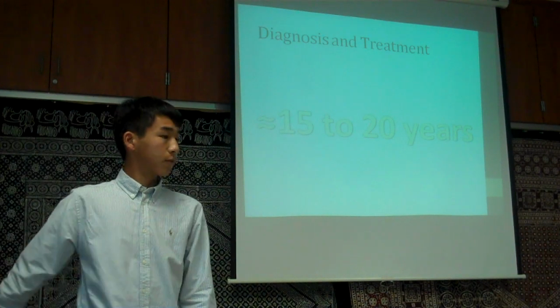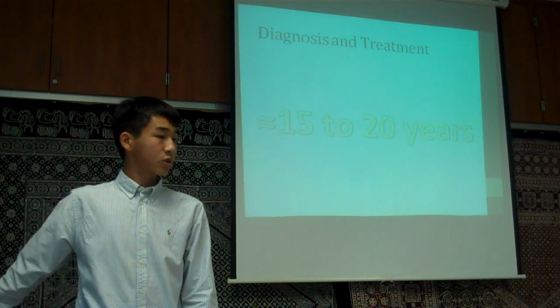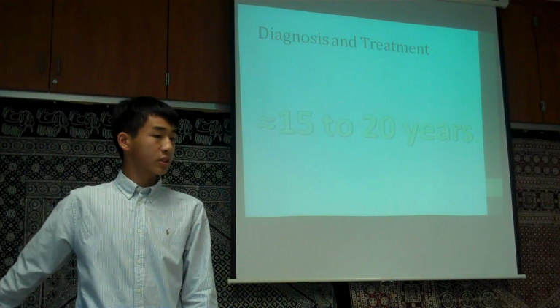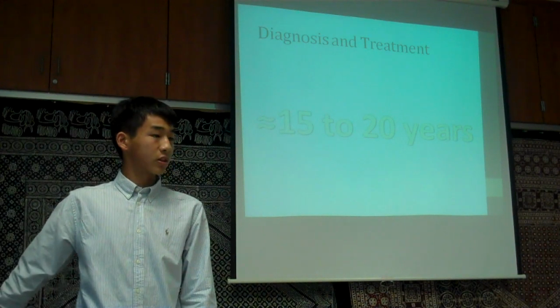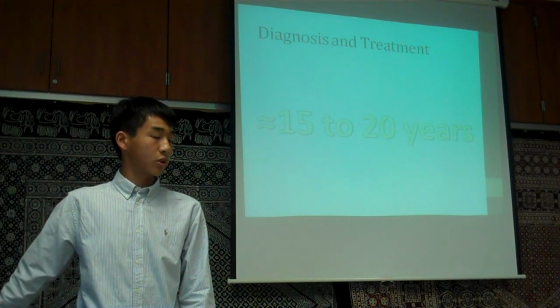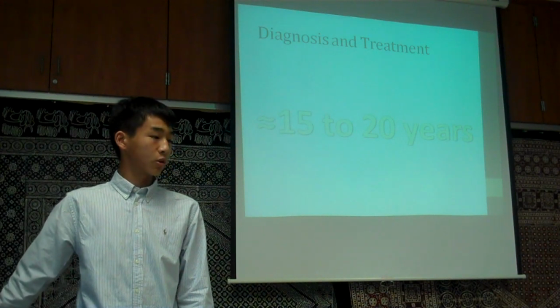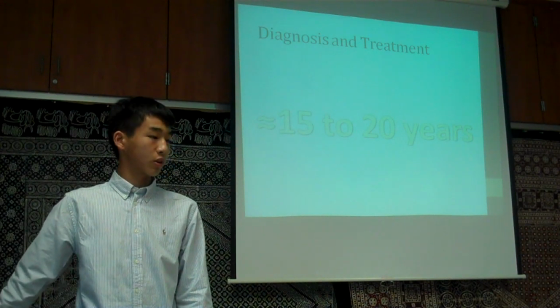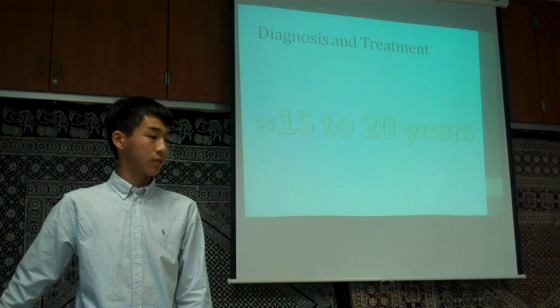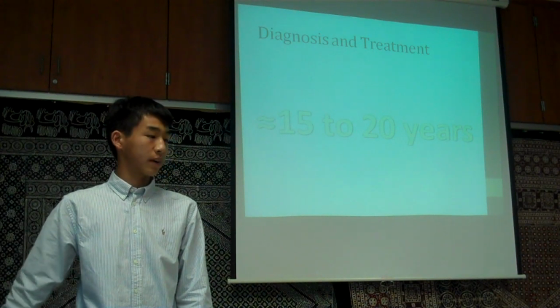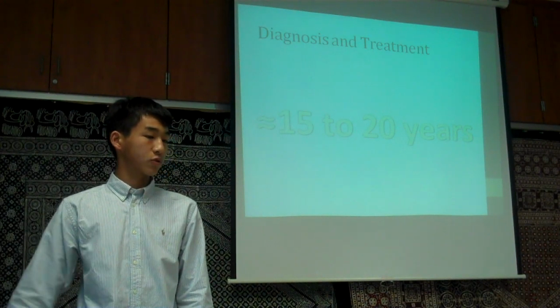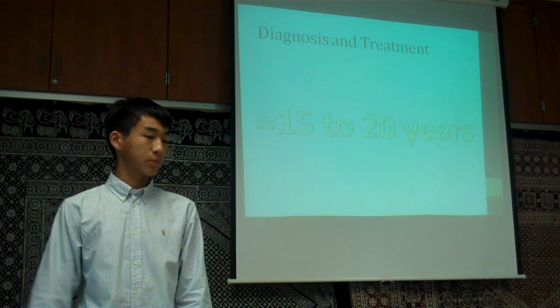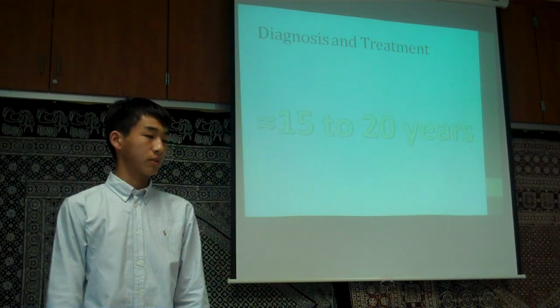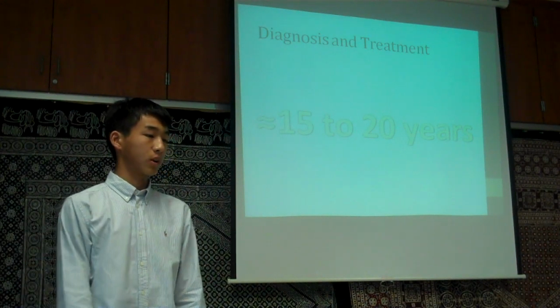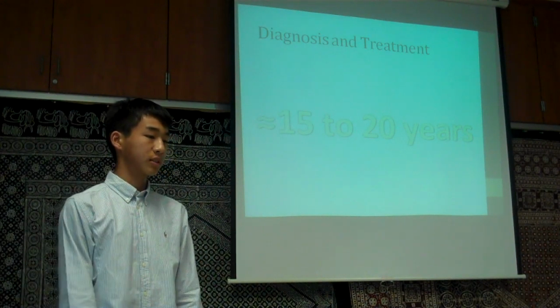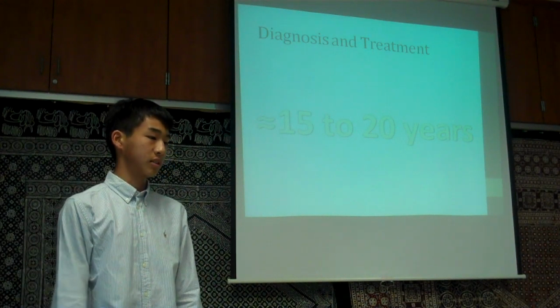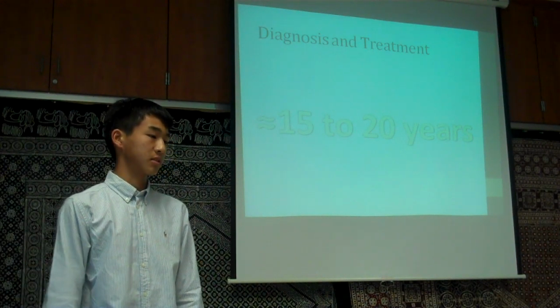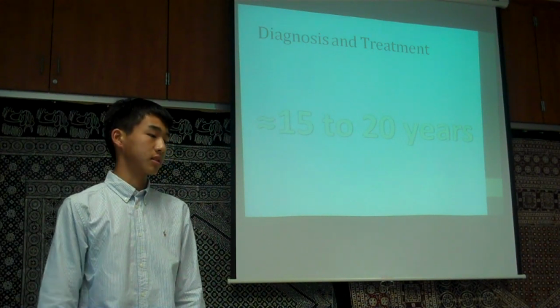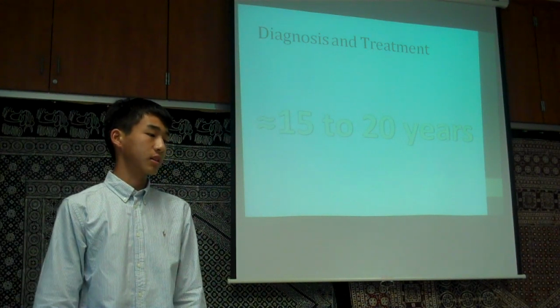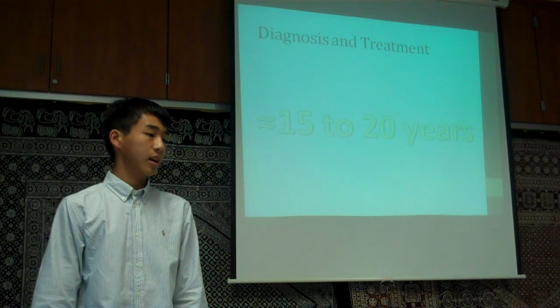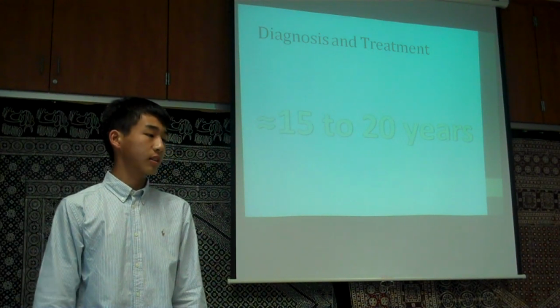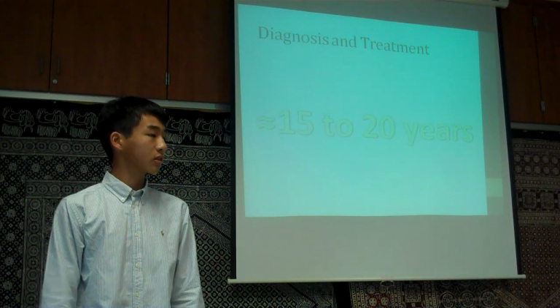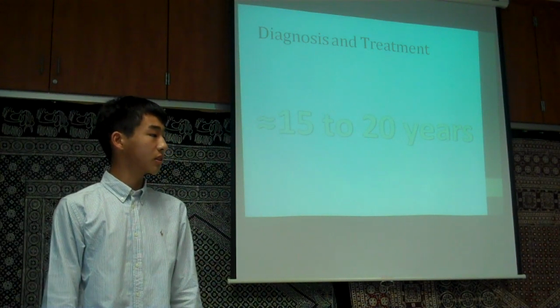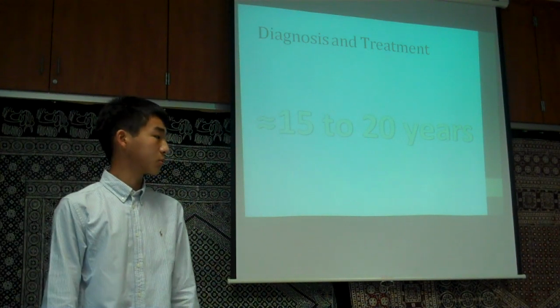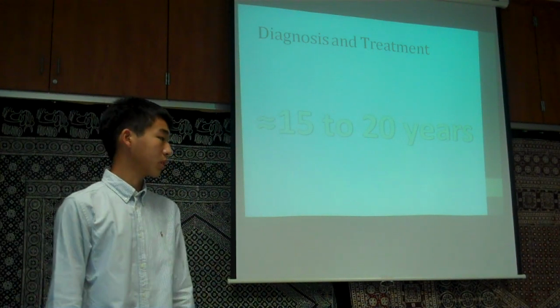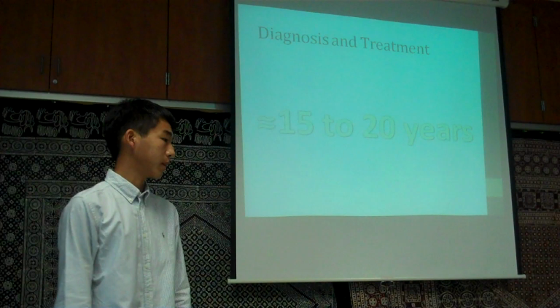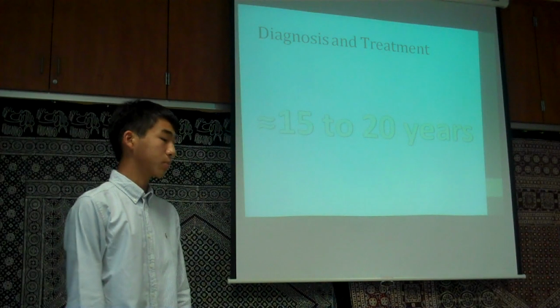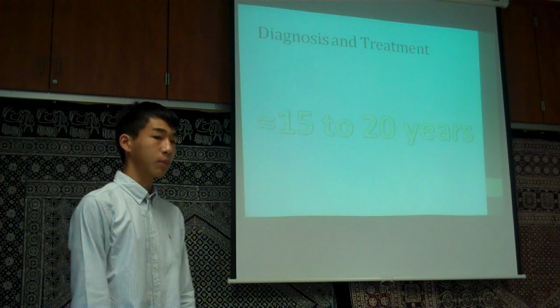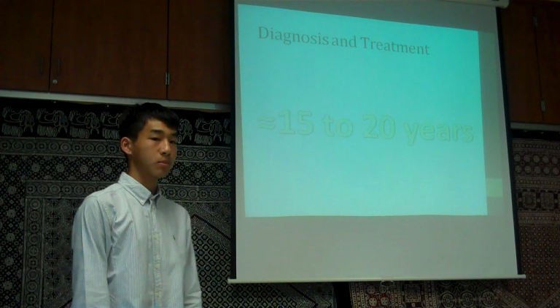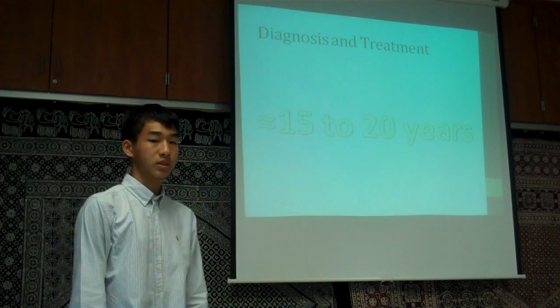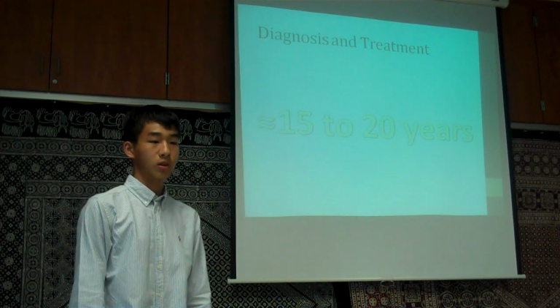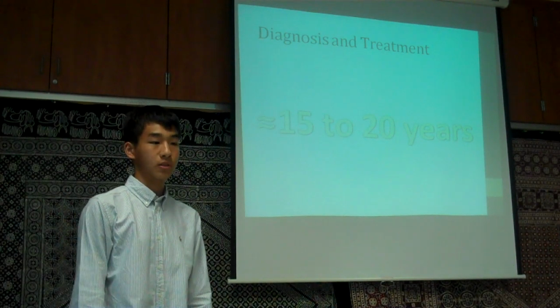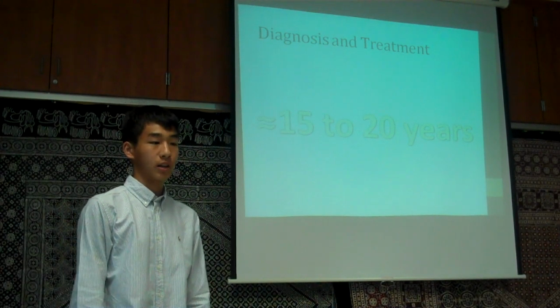Unfortunately, there is no current effective treatment for Huntington's disease, and clearly this is one of many problems we still have today.